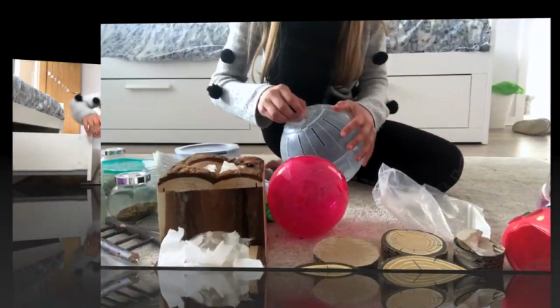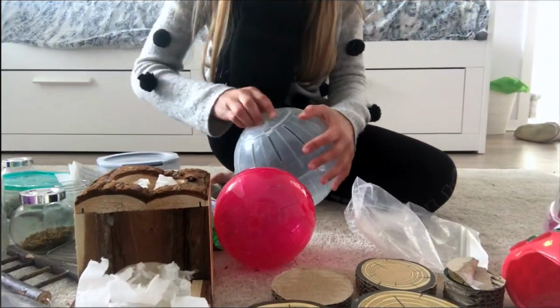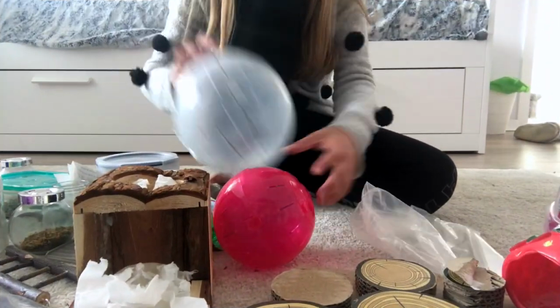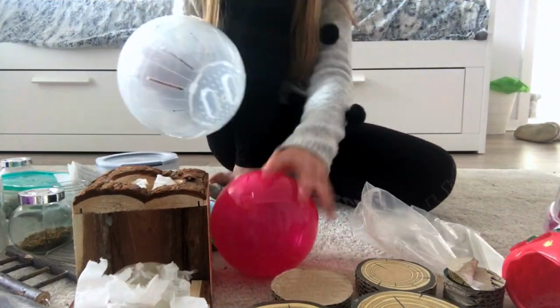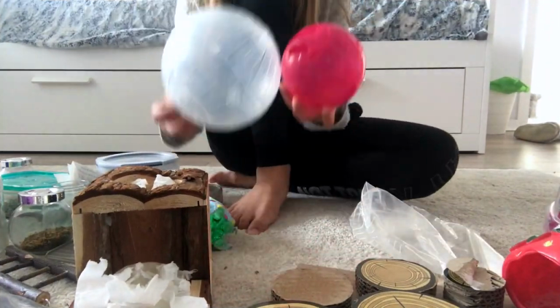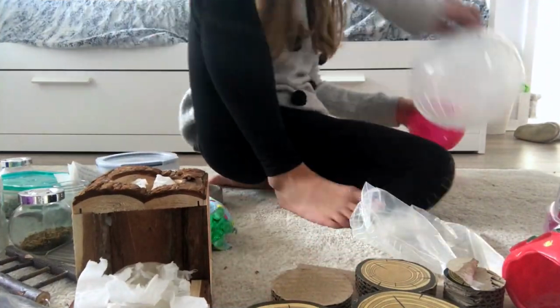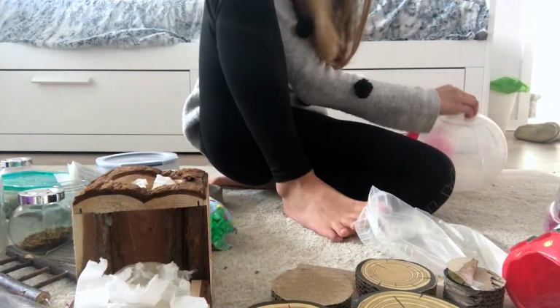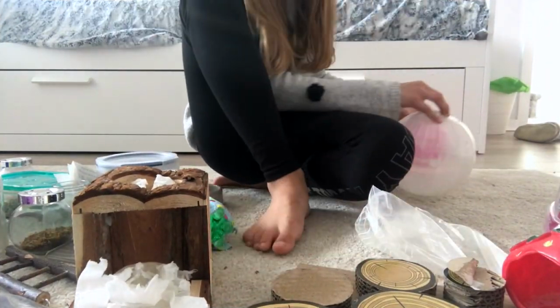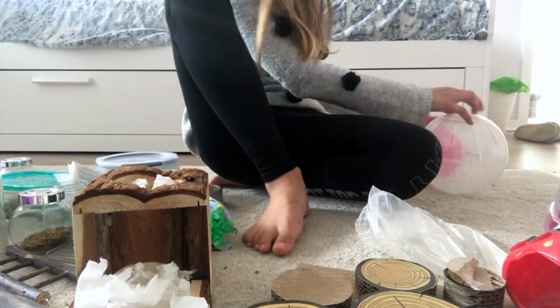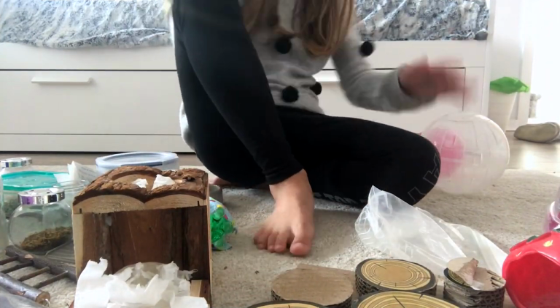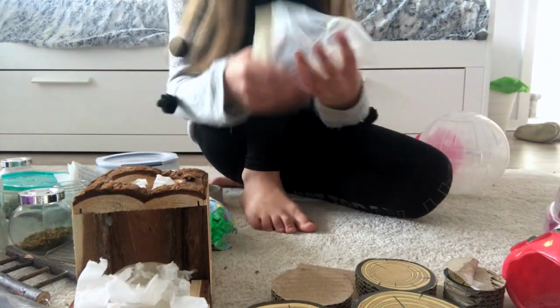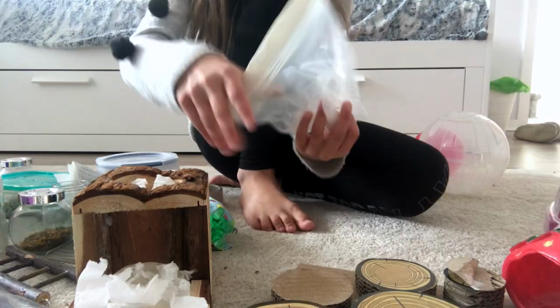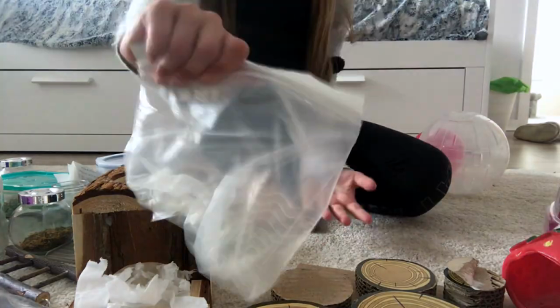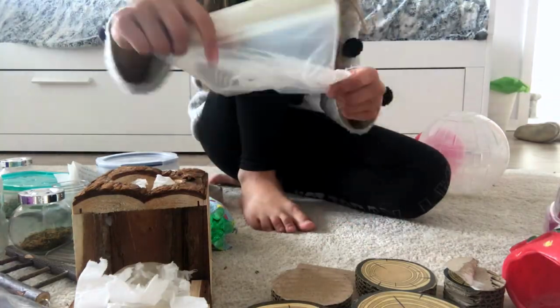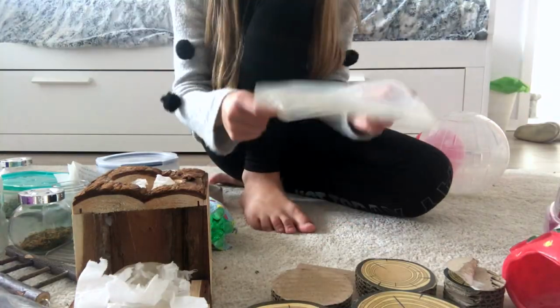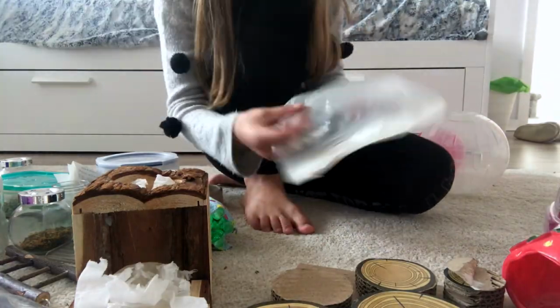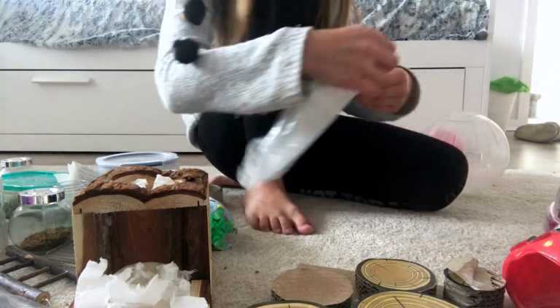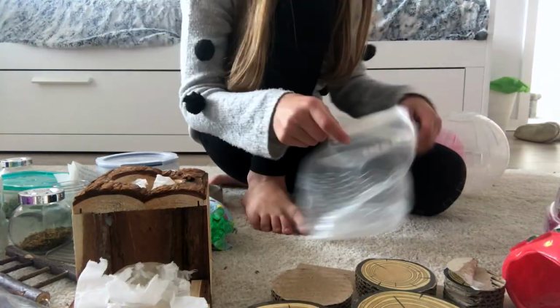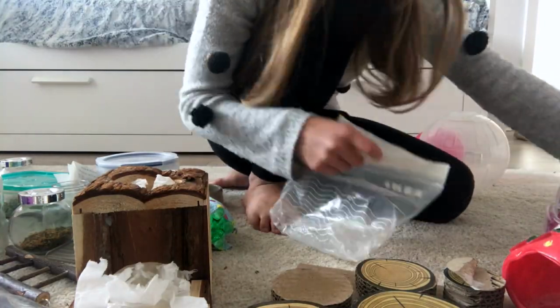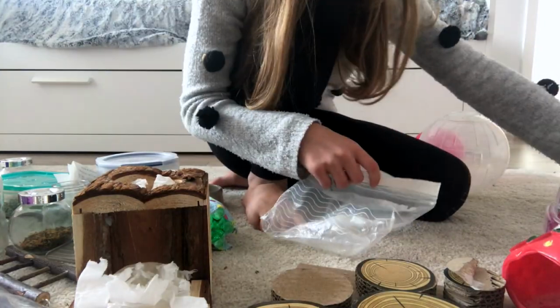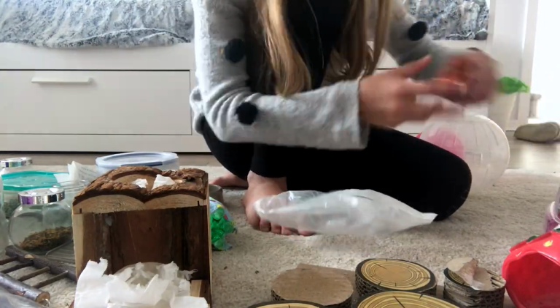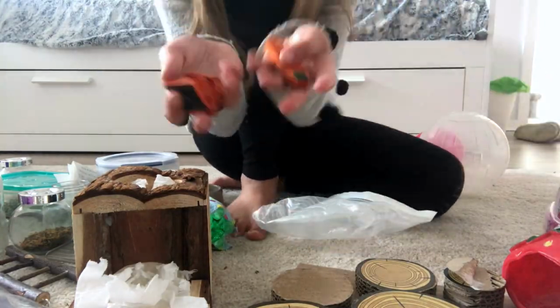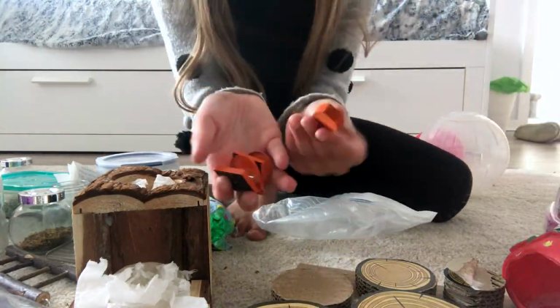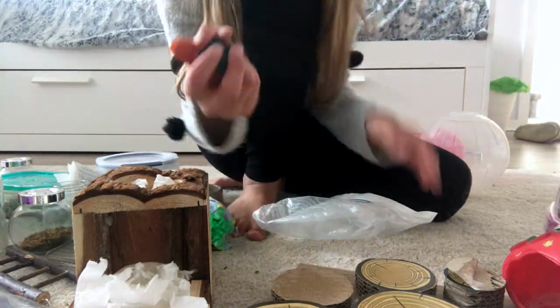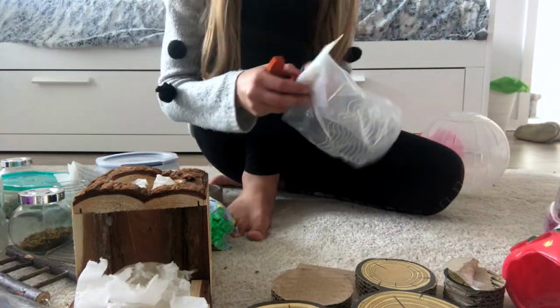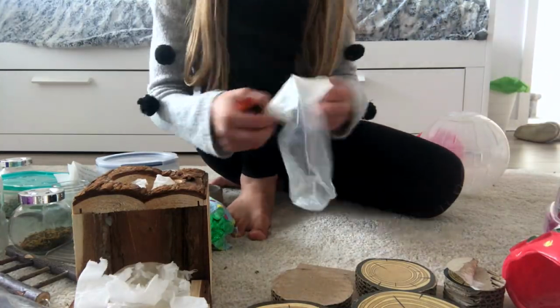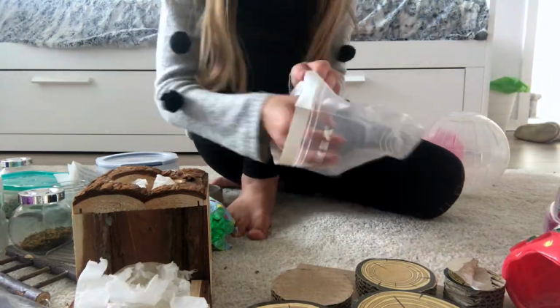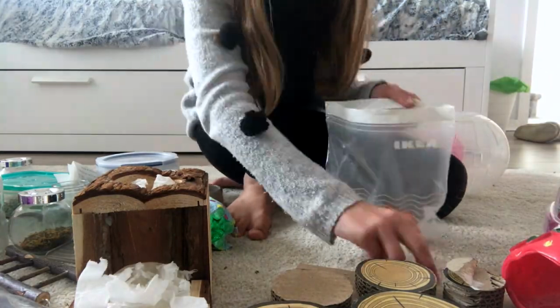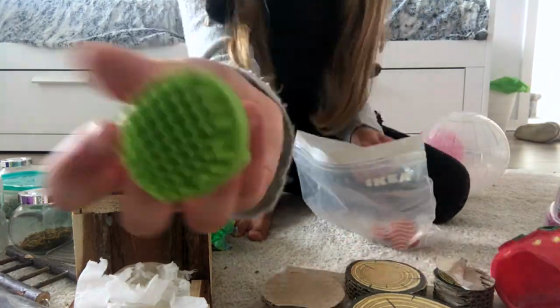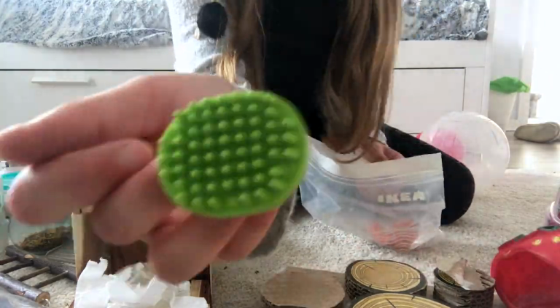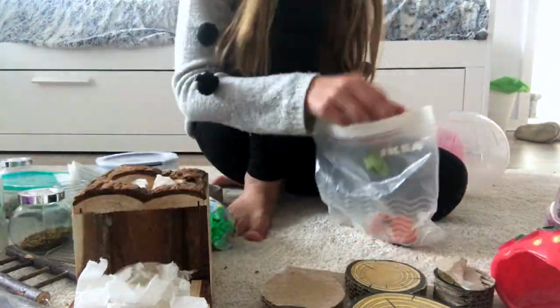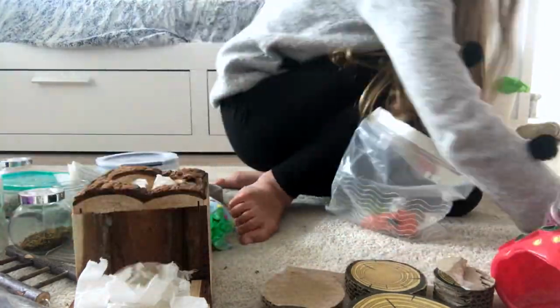Right now I'm just sorting everything out and throwing some rubbish away.